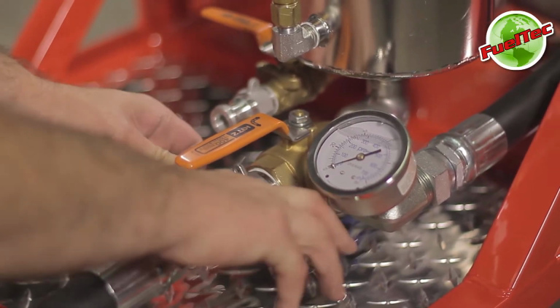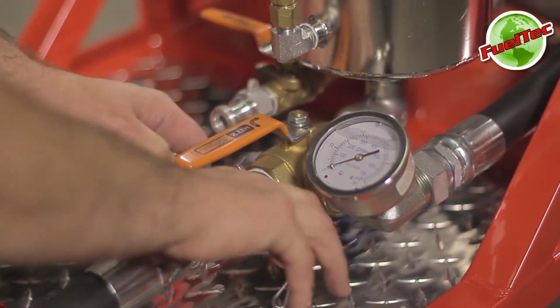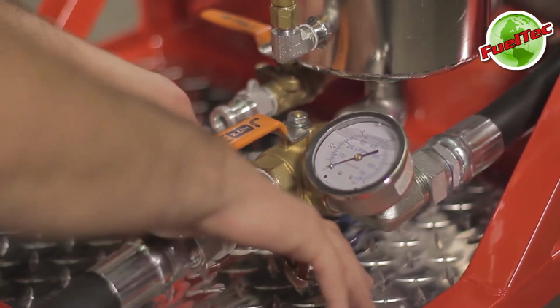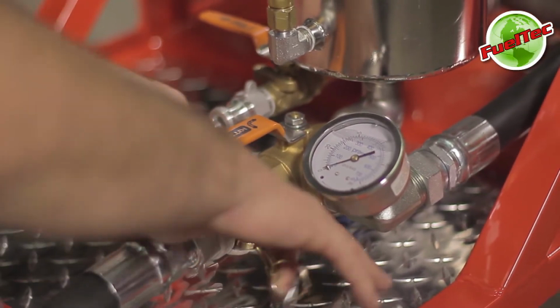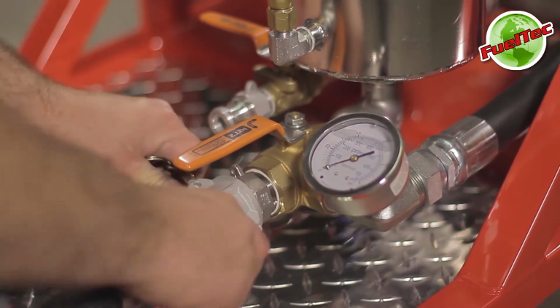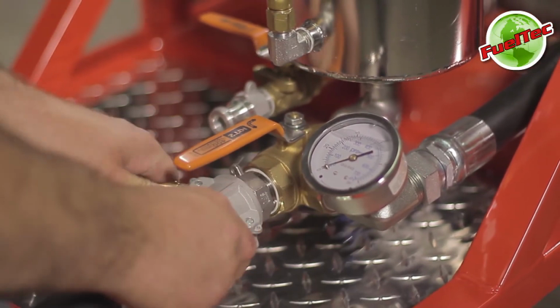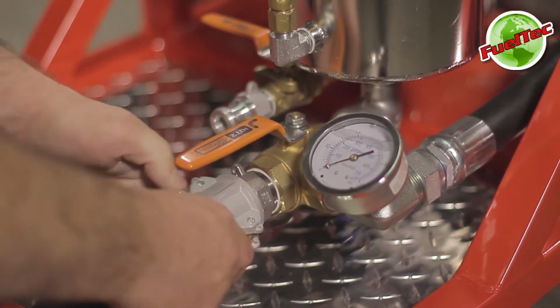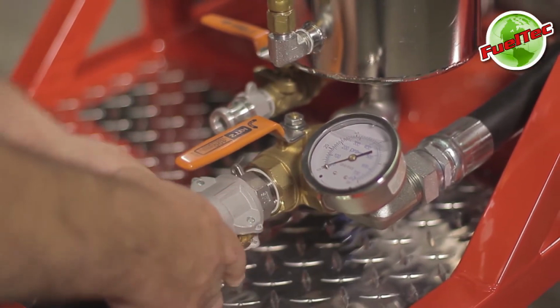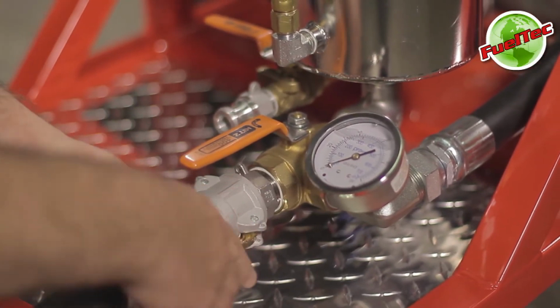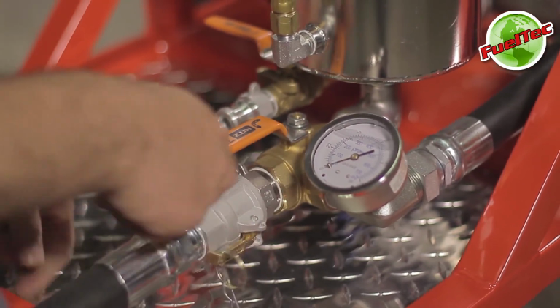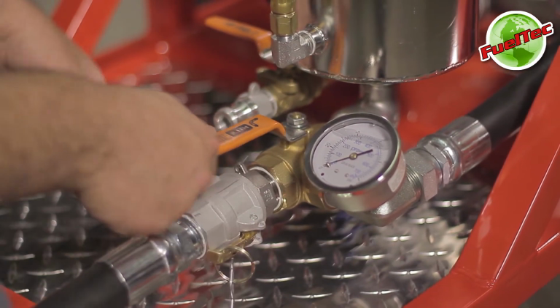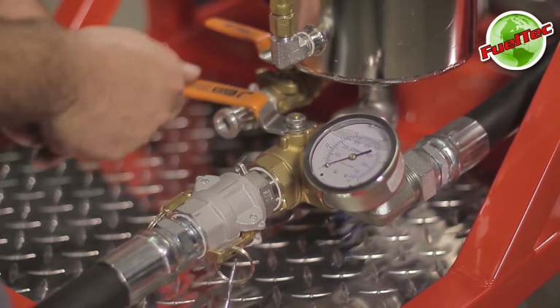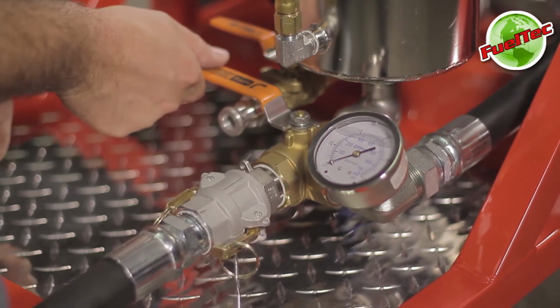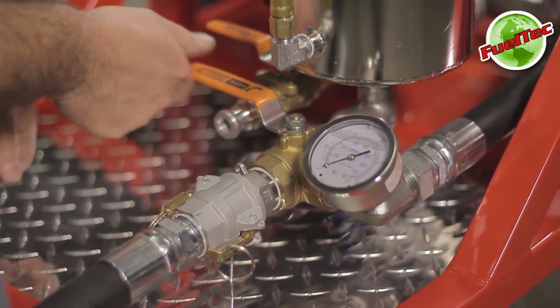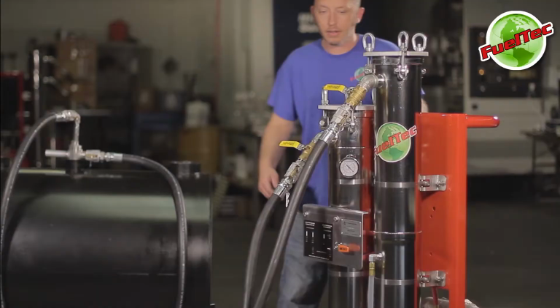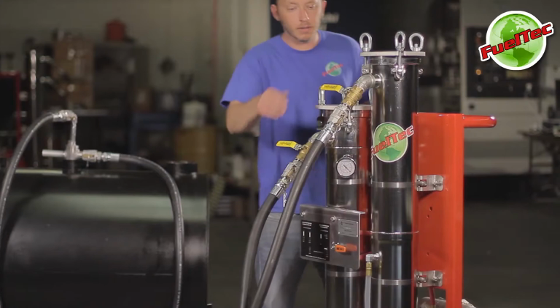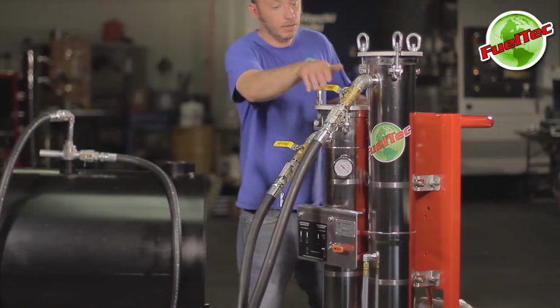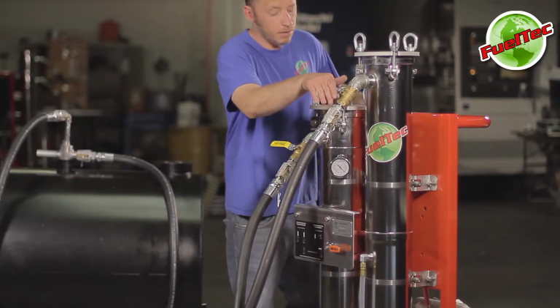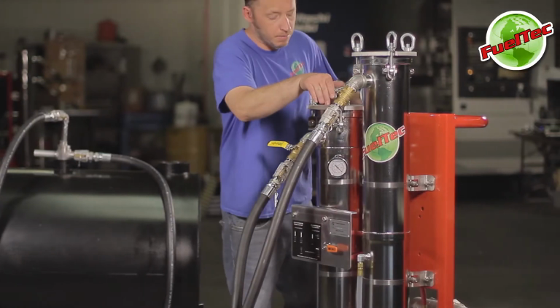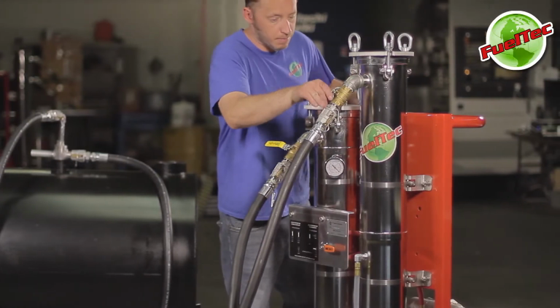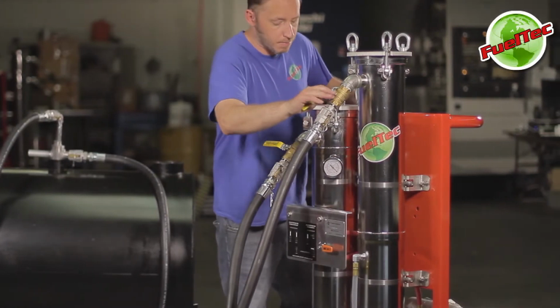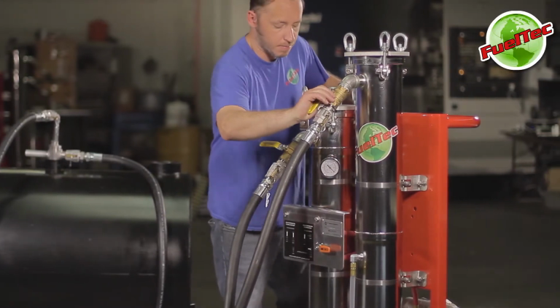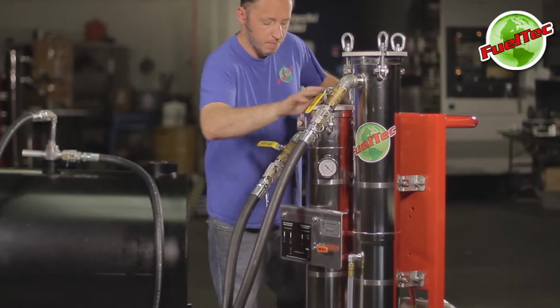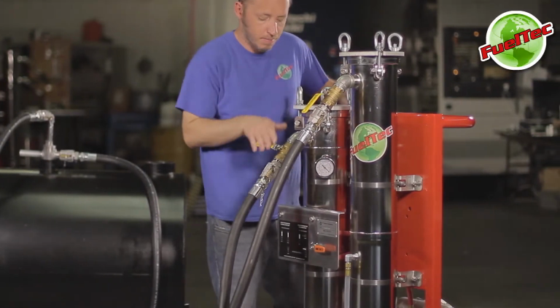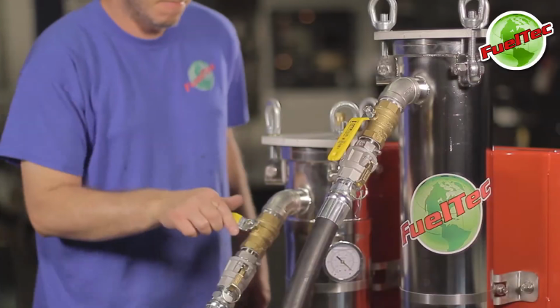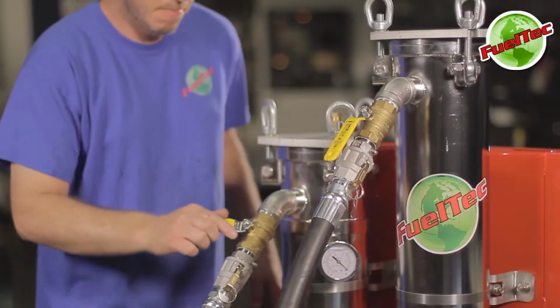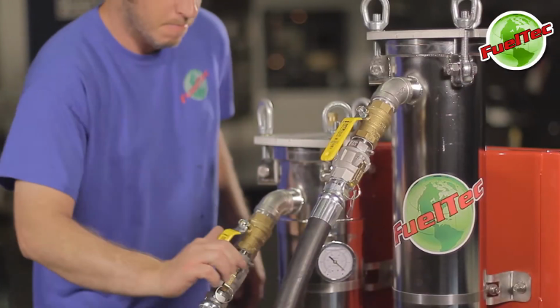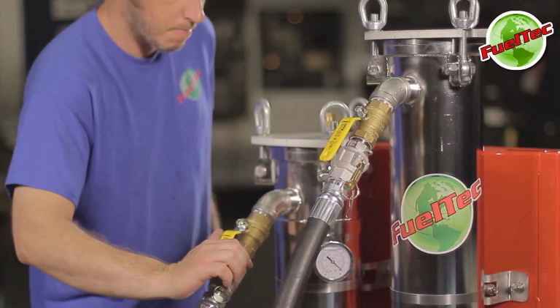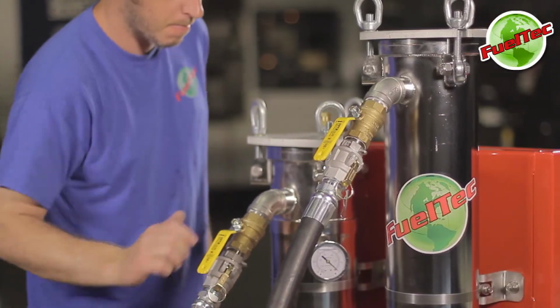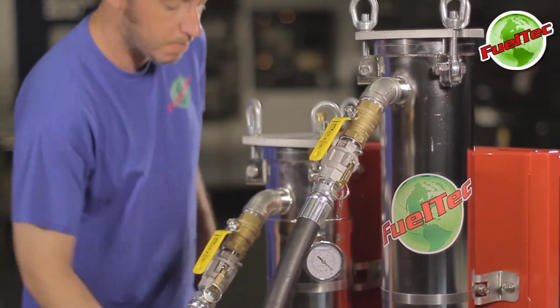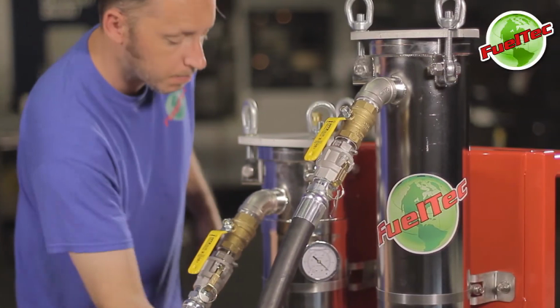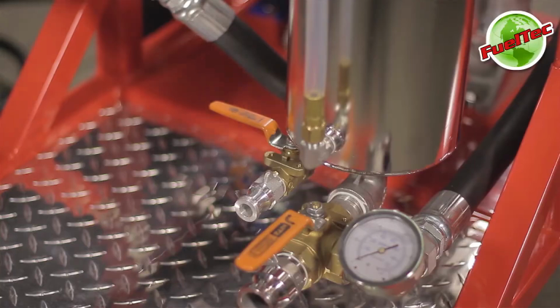Set the selector valve to the separate water position, open the dry fuel return to tank valve, and then open the primary inlet valve.